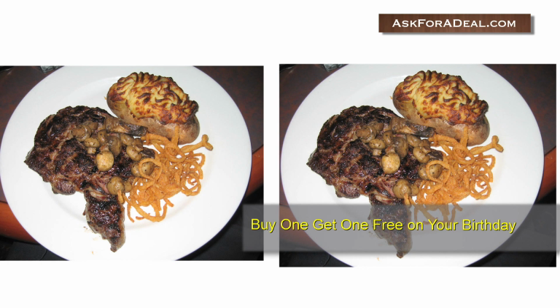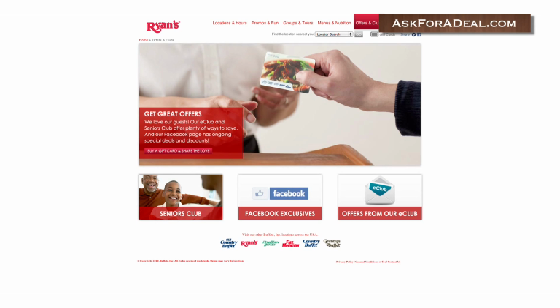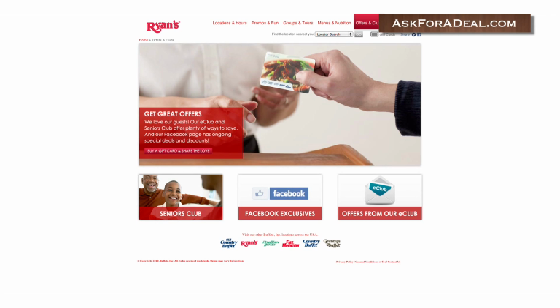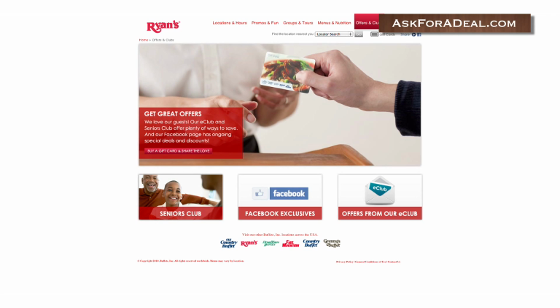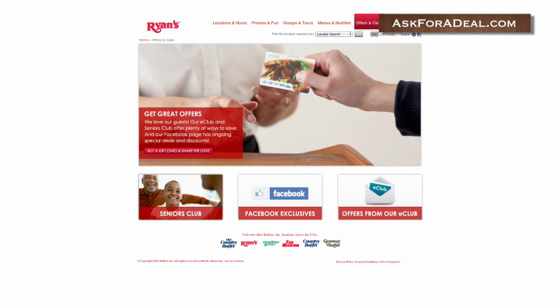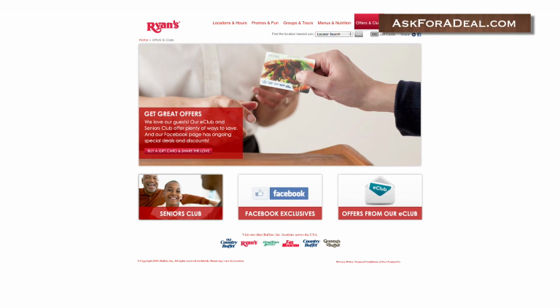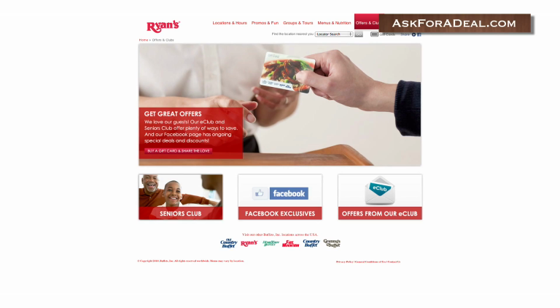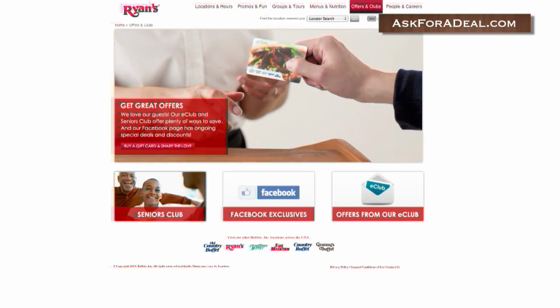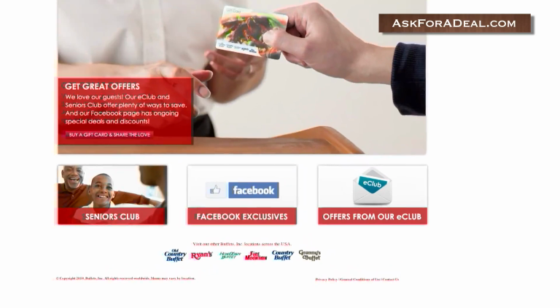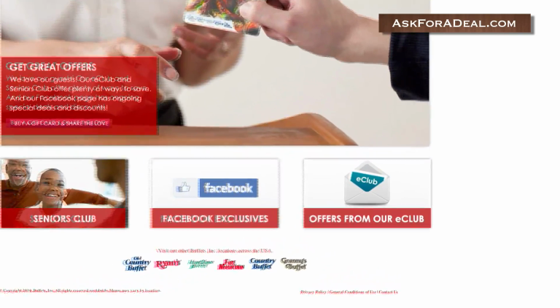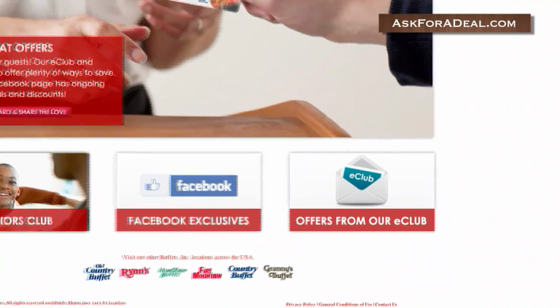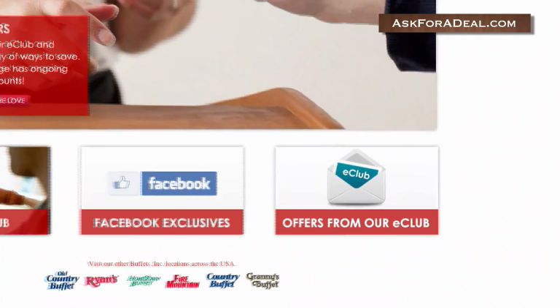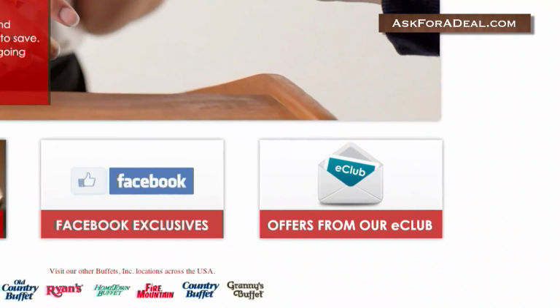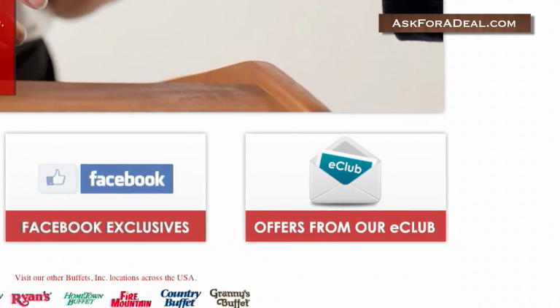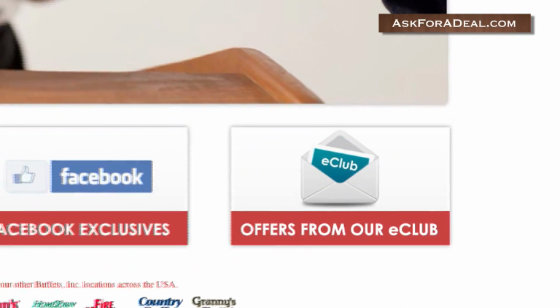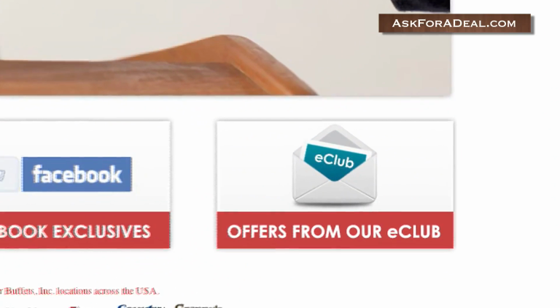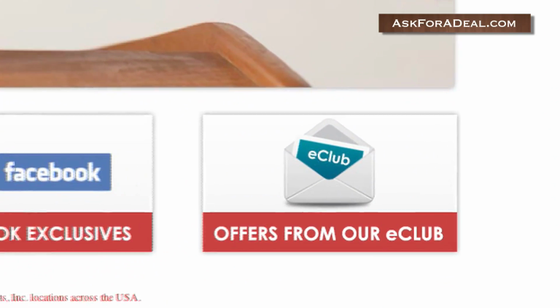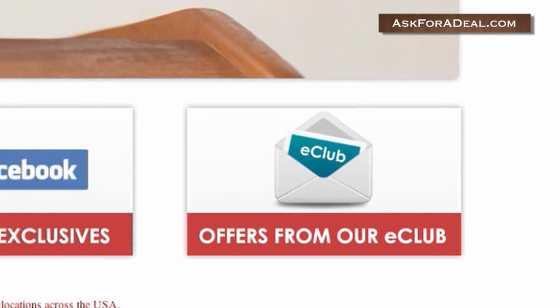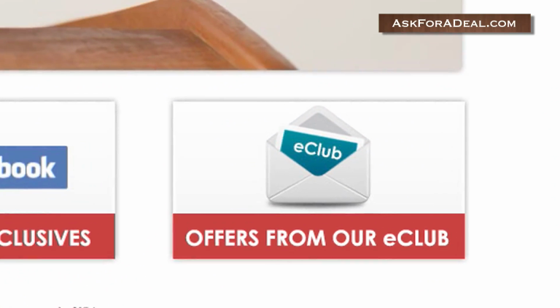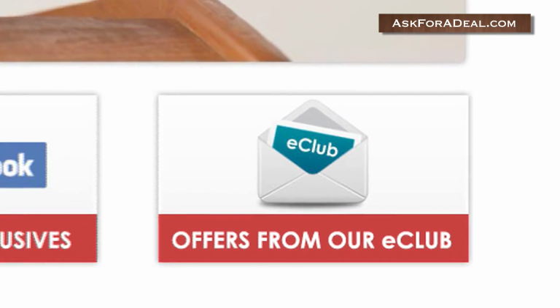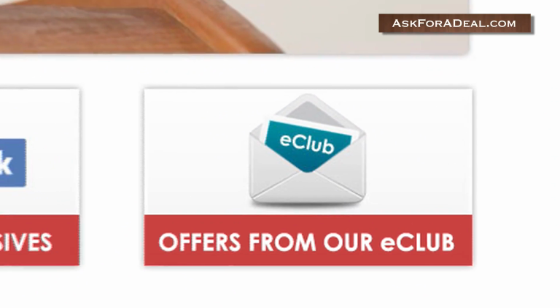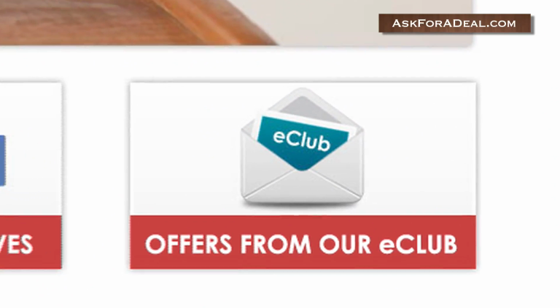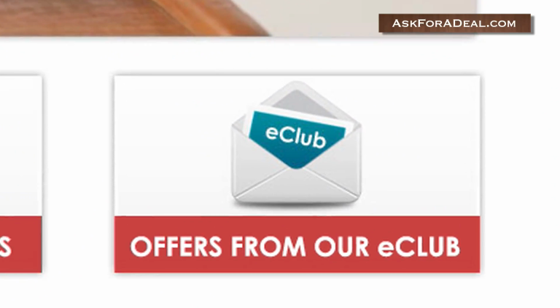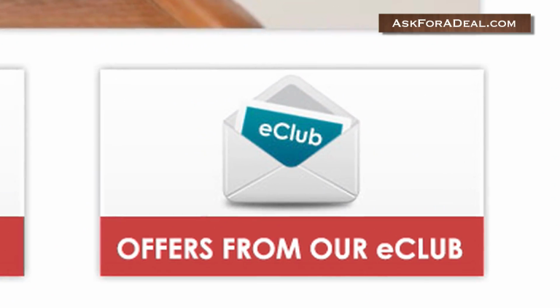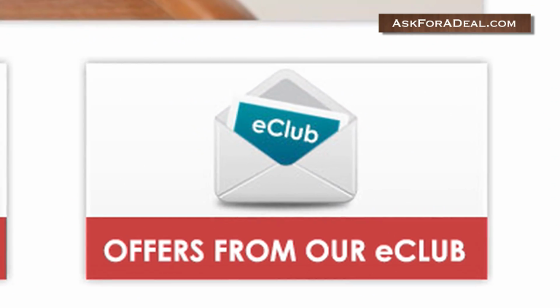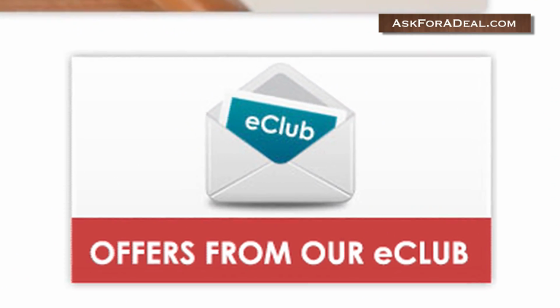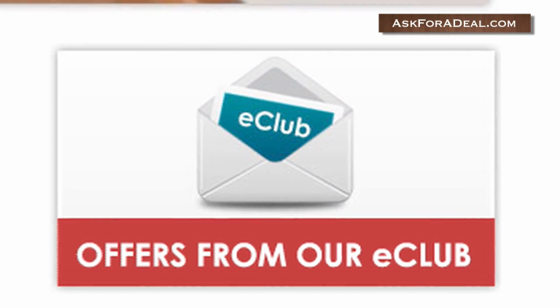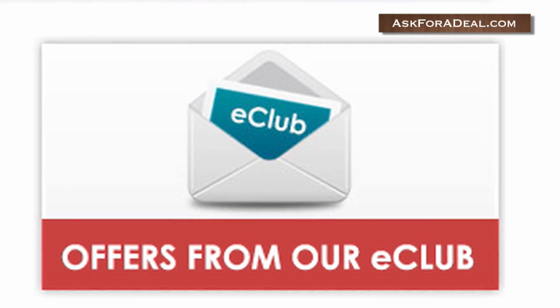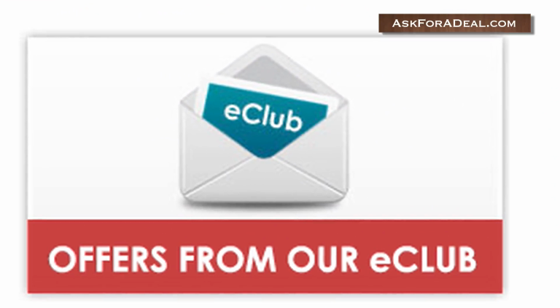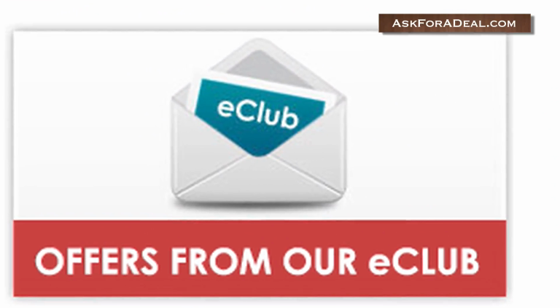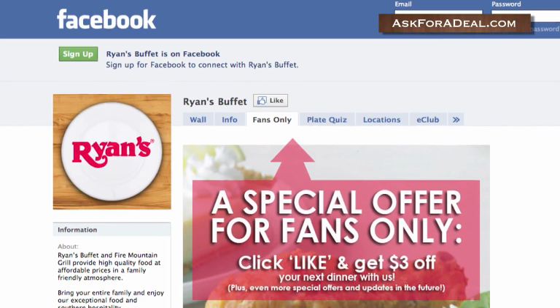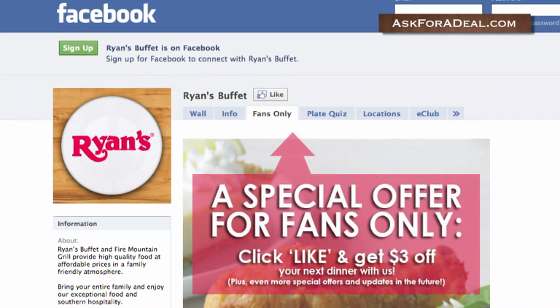You can subscribe to the E-Club by clicking on the tab marked Offers from our E-Club, located at the bottom right-hand side of the homepage.